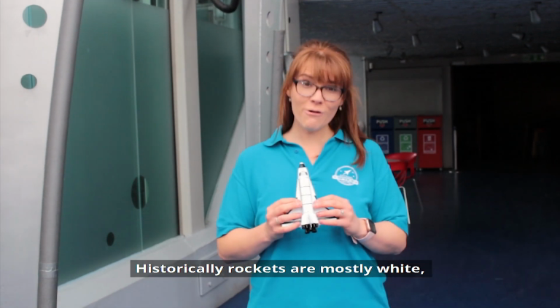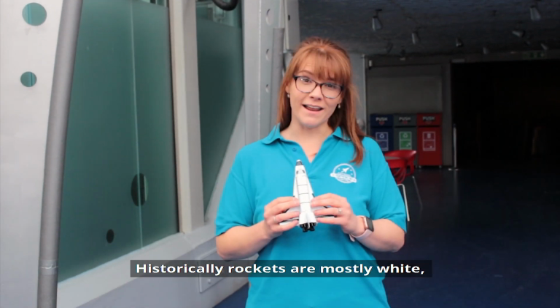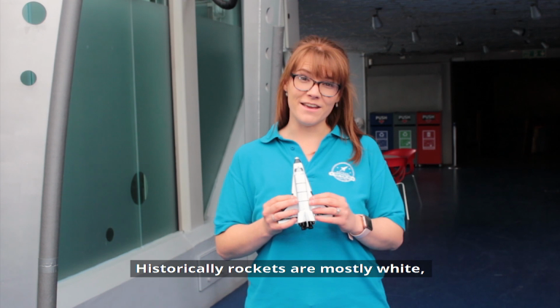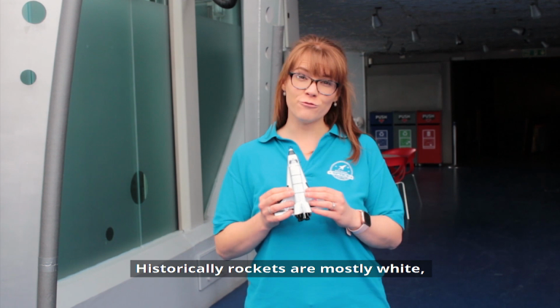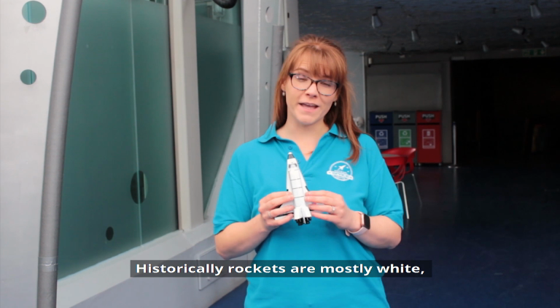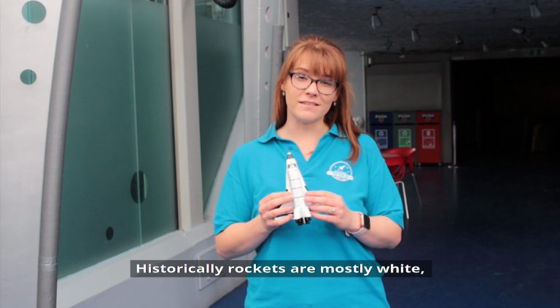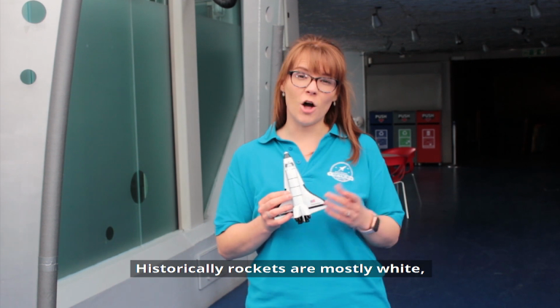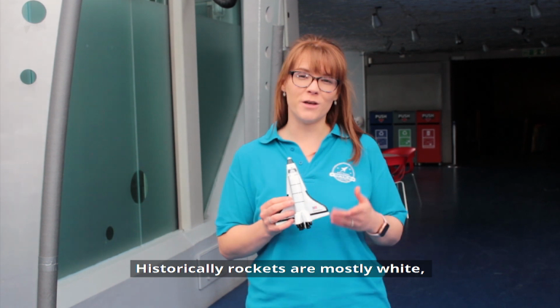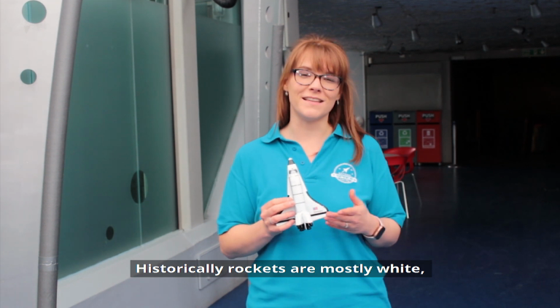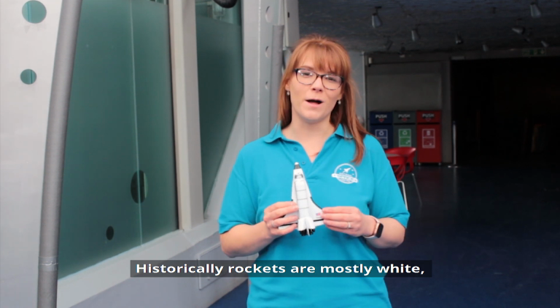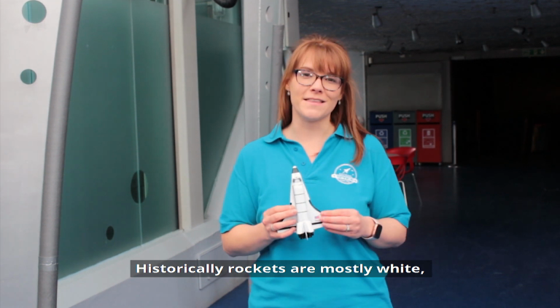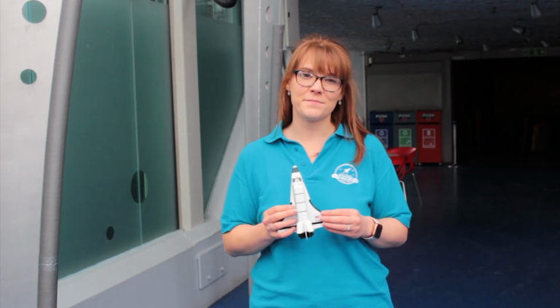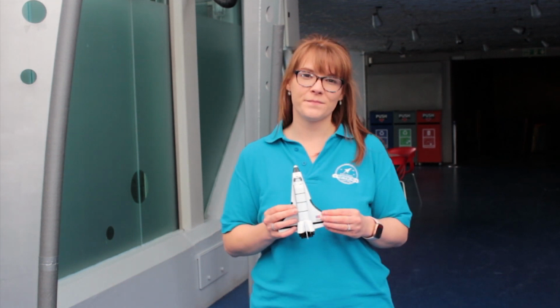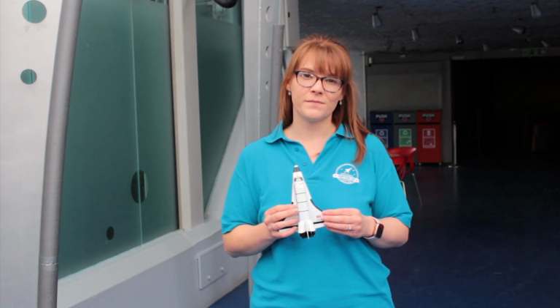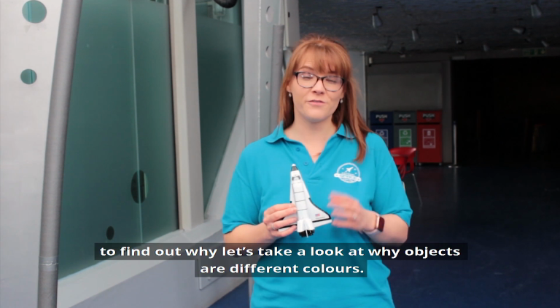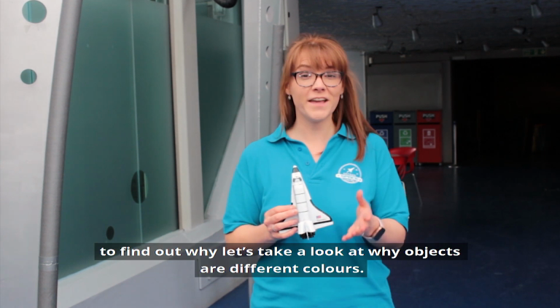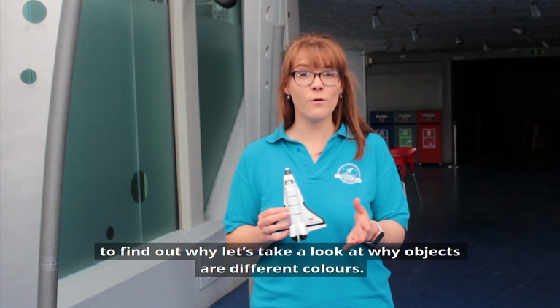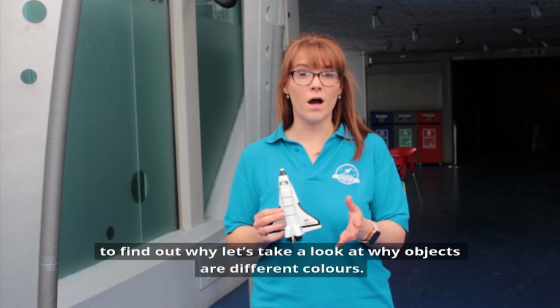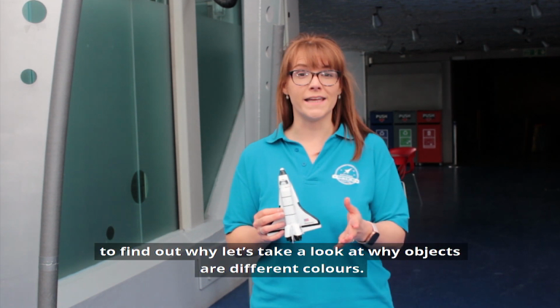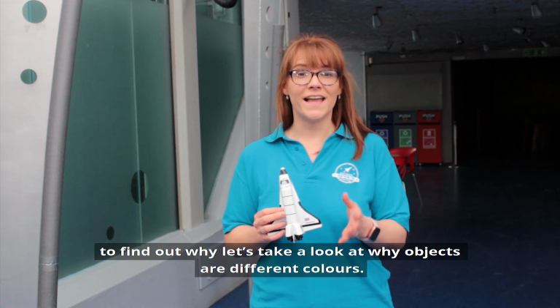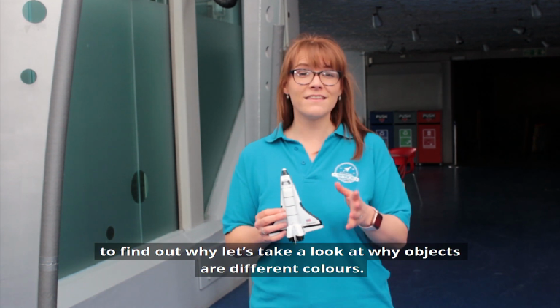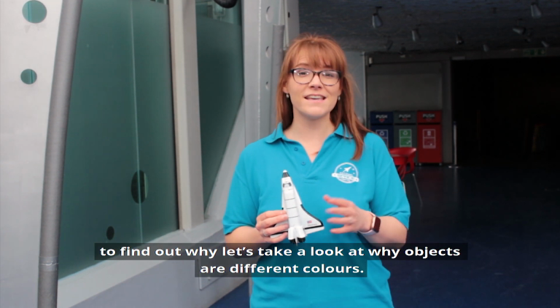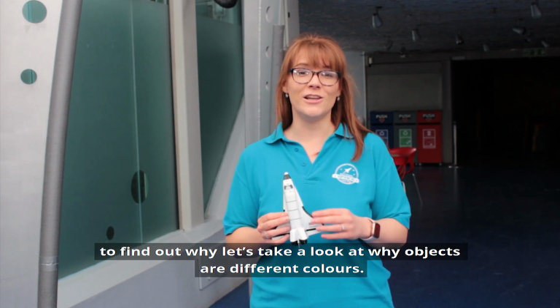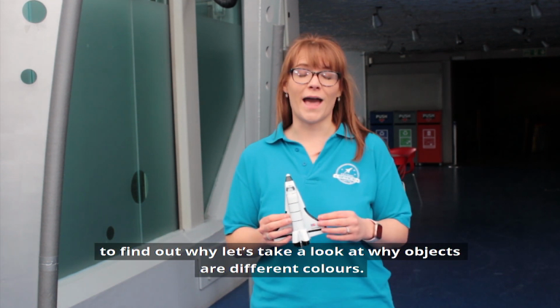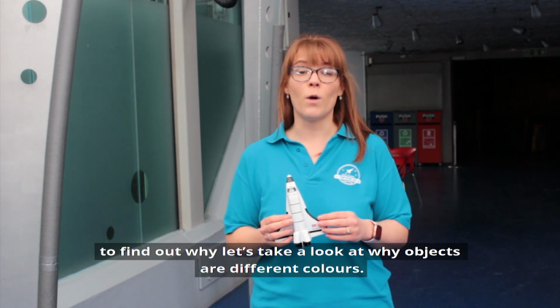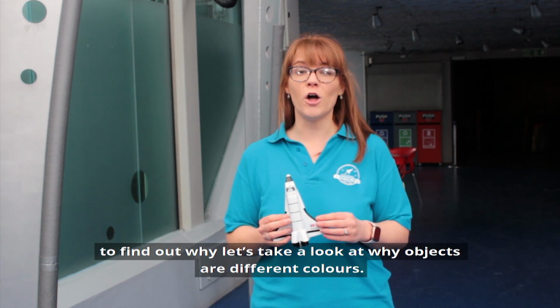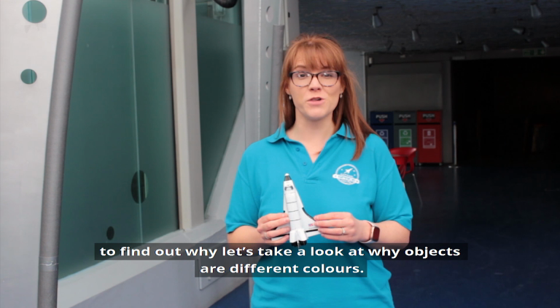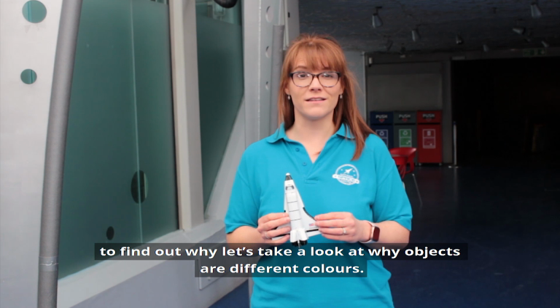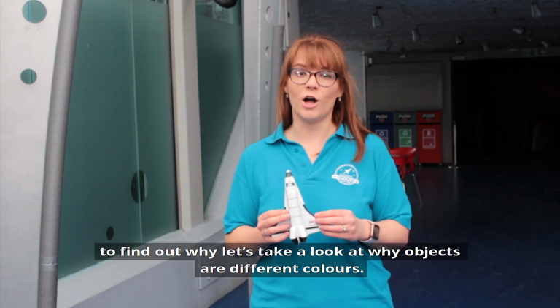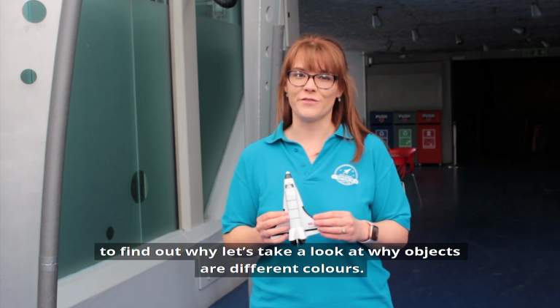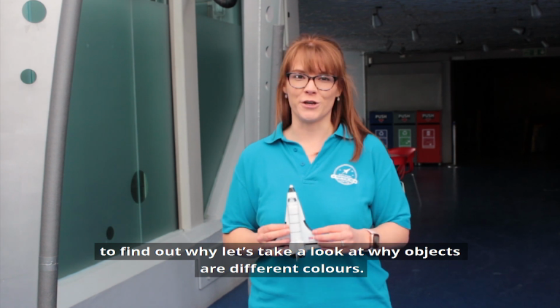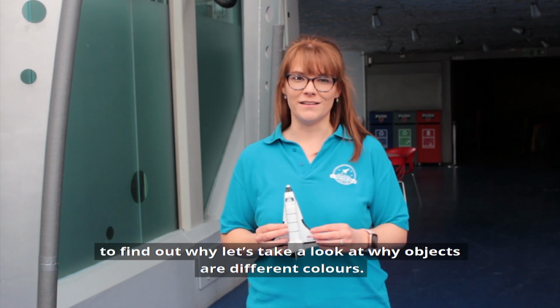Historically, rockets are mostly white. To find out why, let's take a look at why objects are different colours.